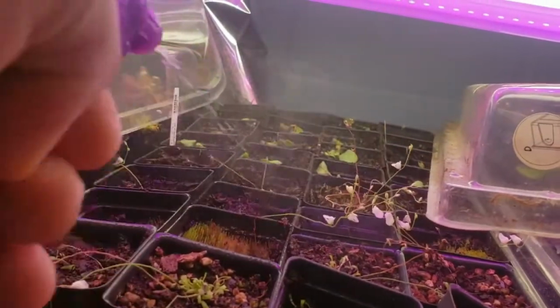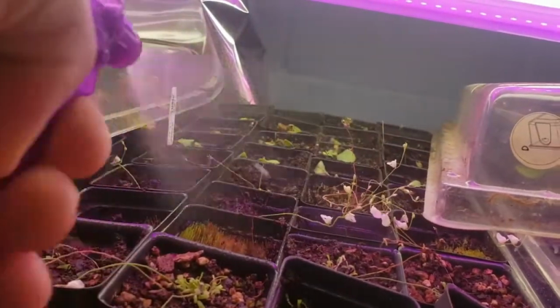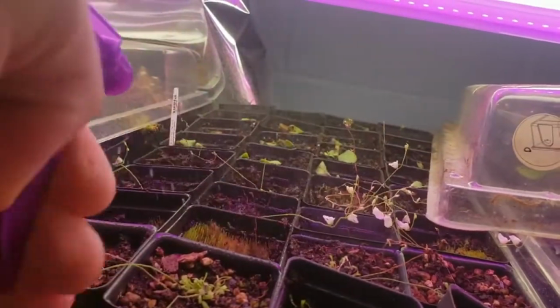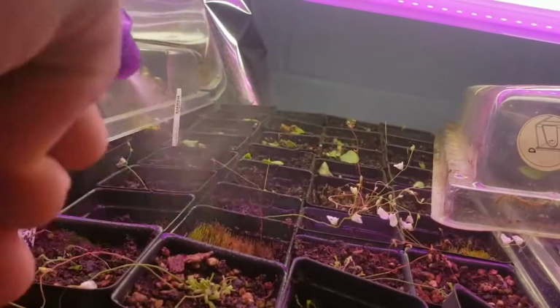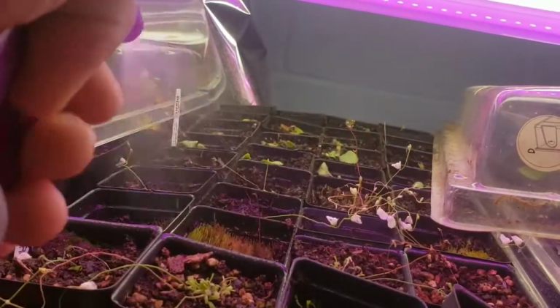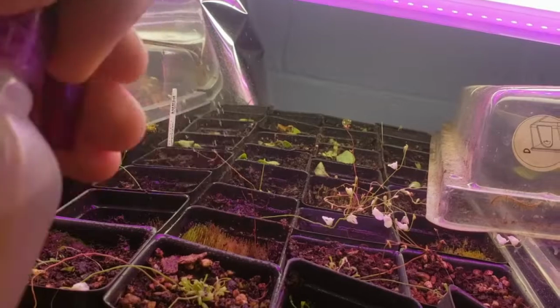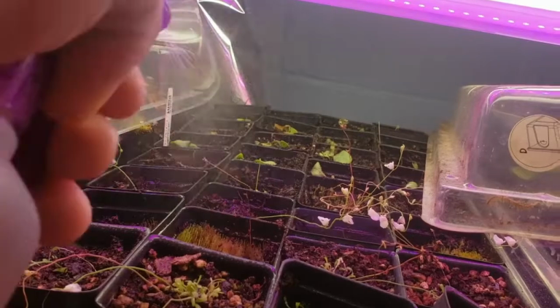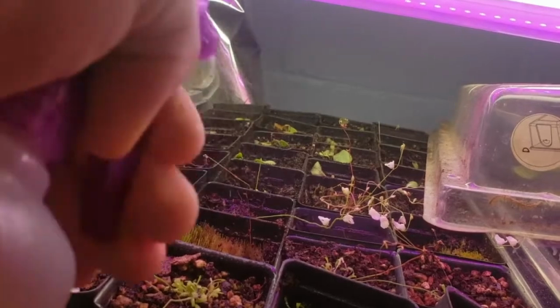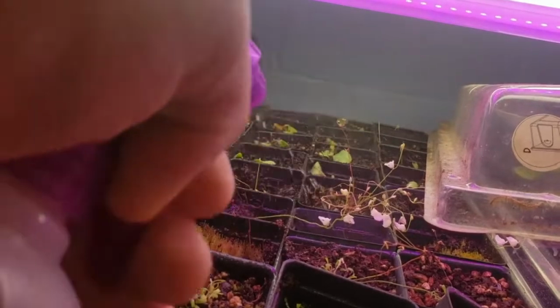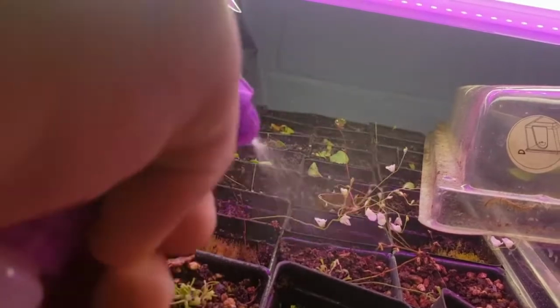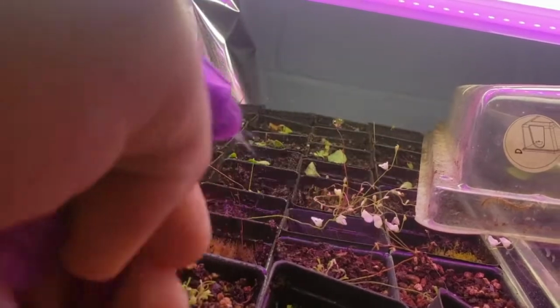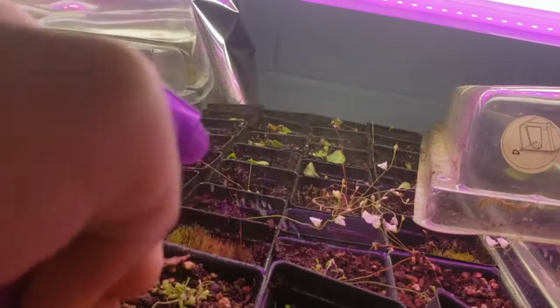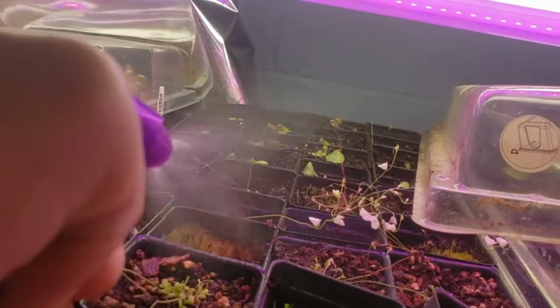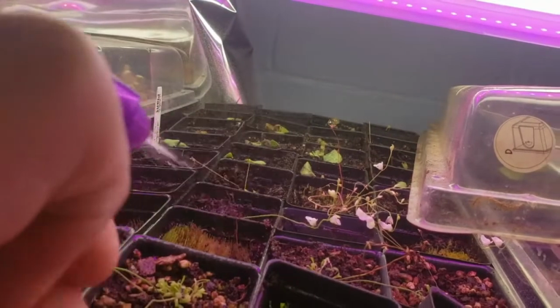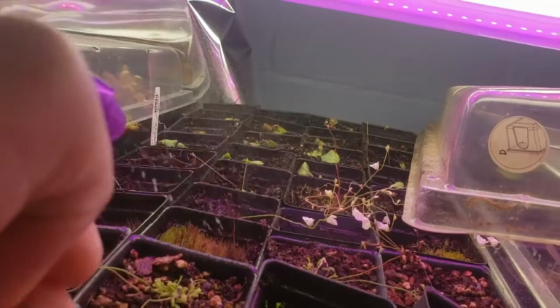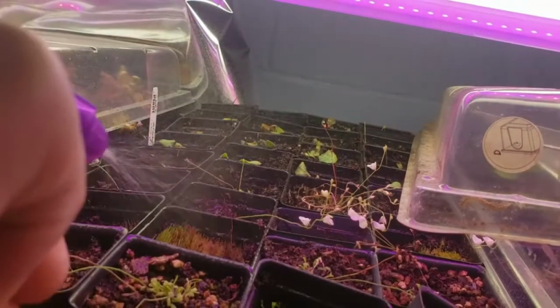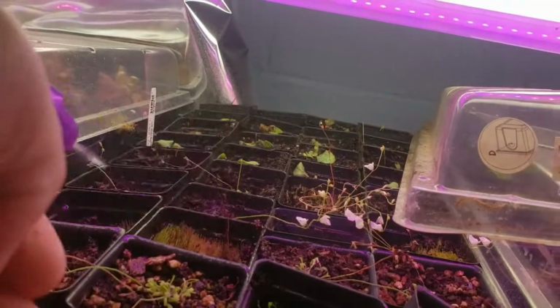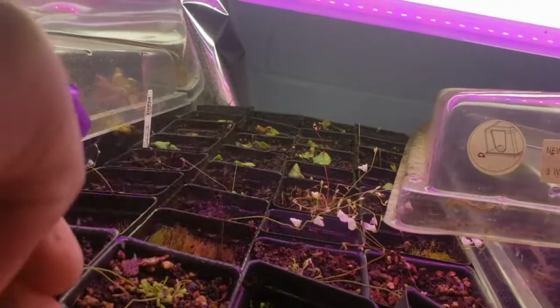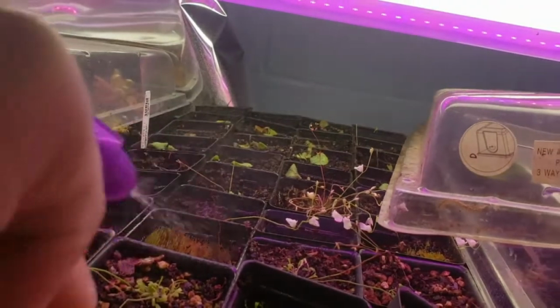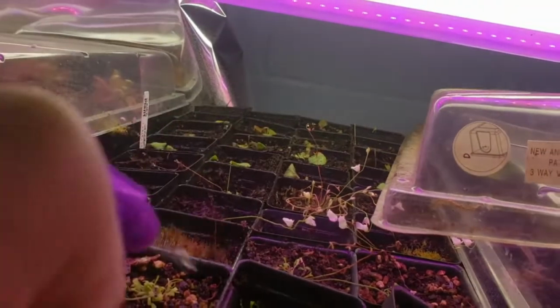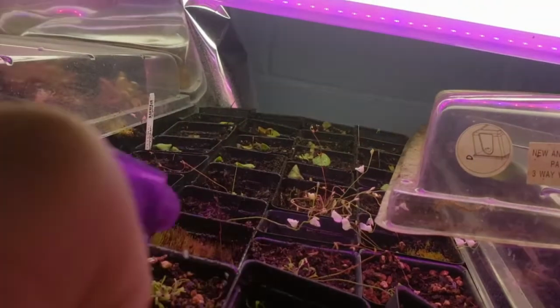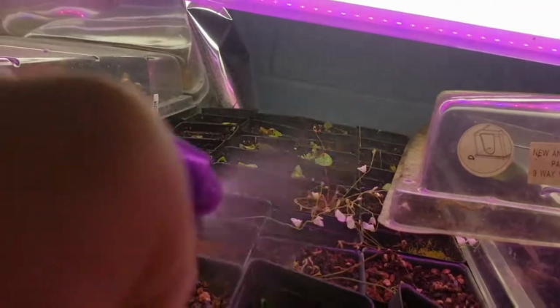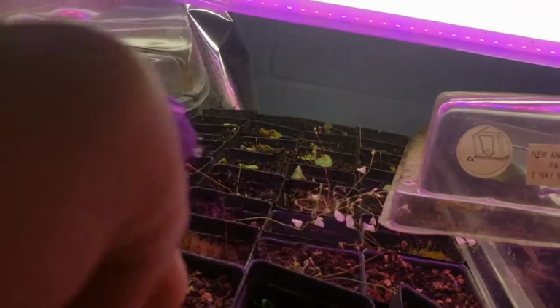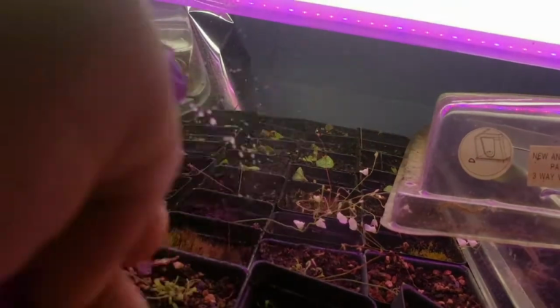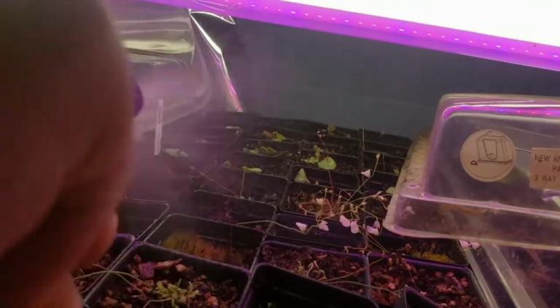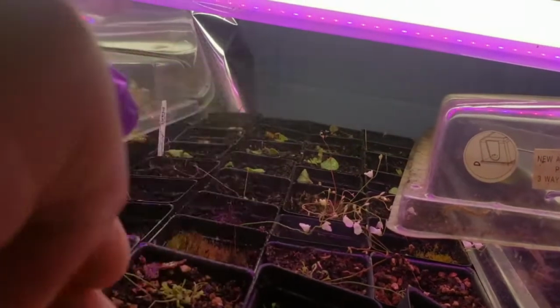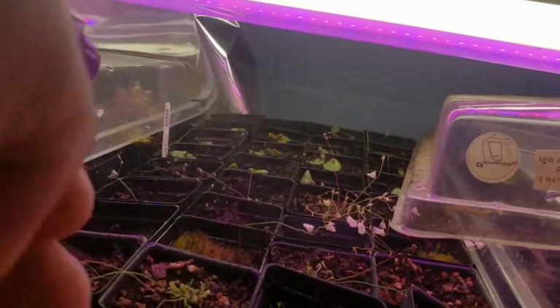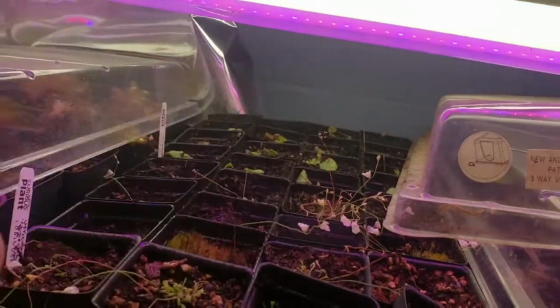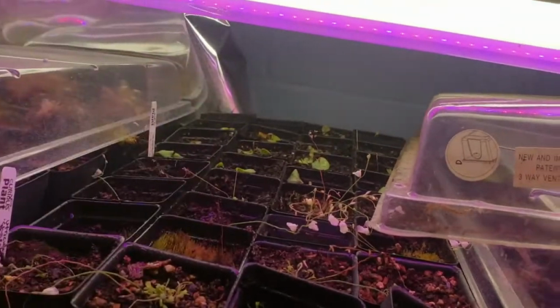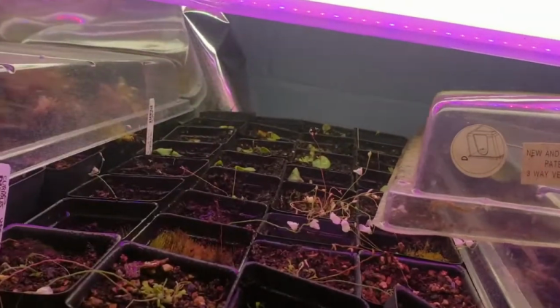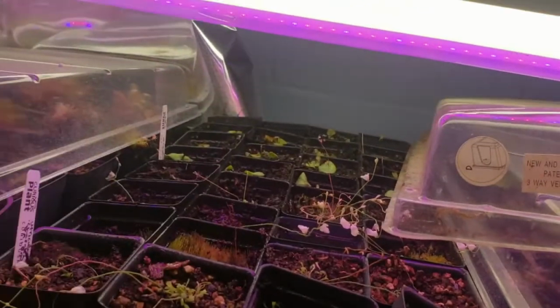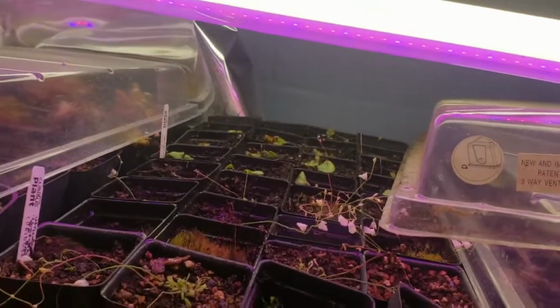Utricularia can be fed by spraying the topsoil, but back off if you see algae mats forming.